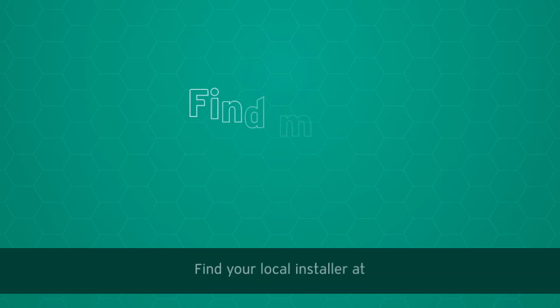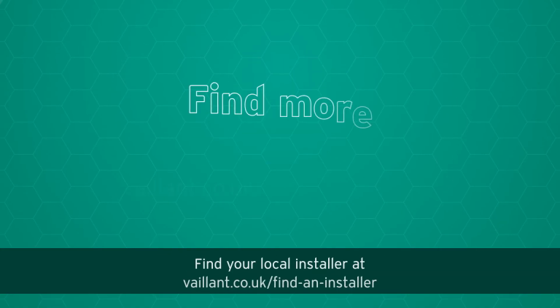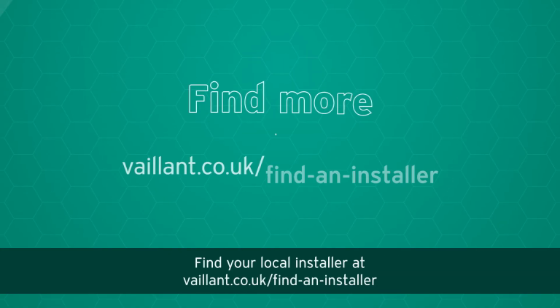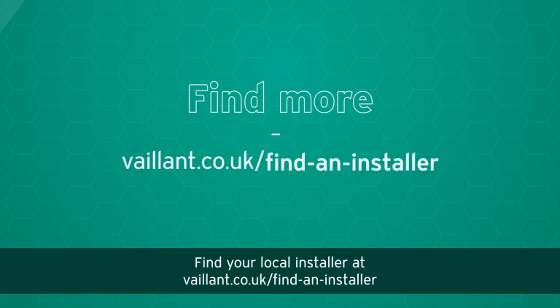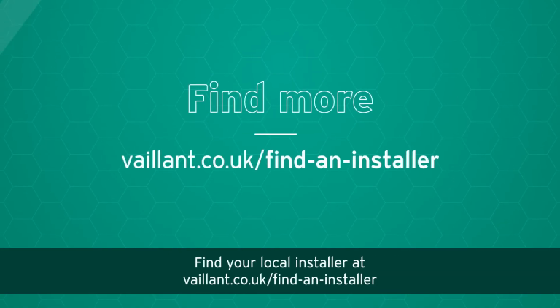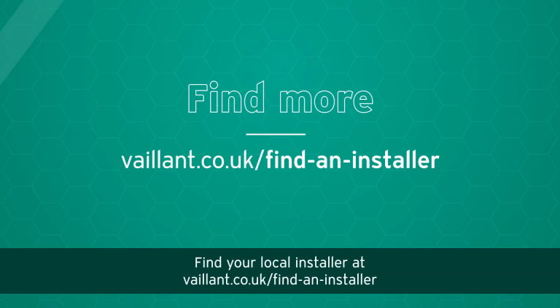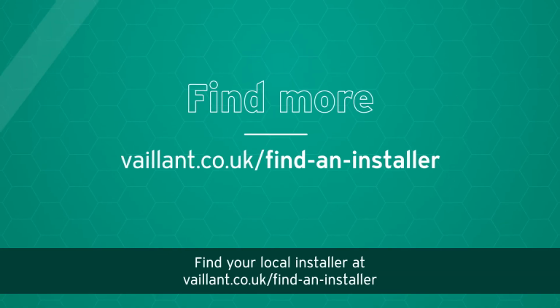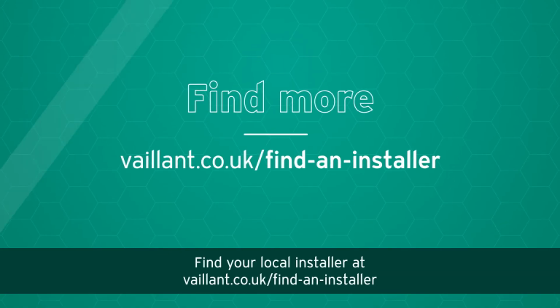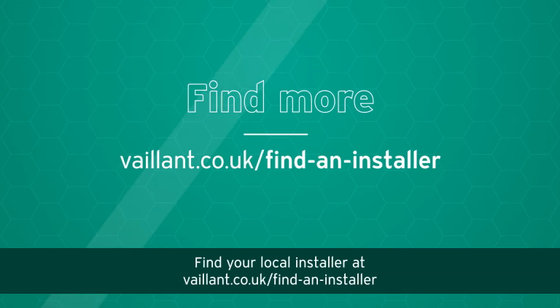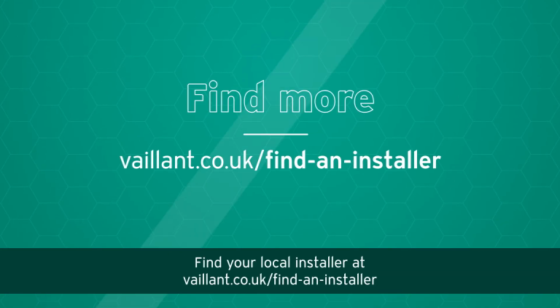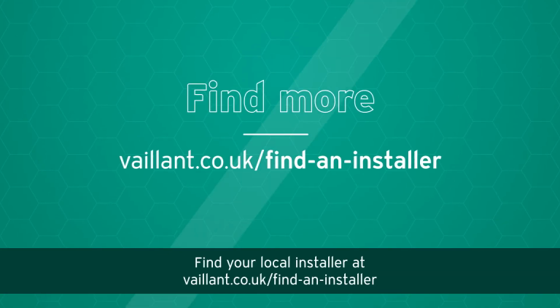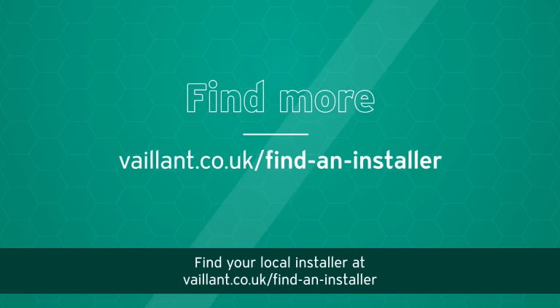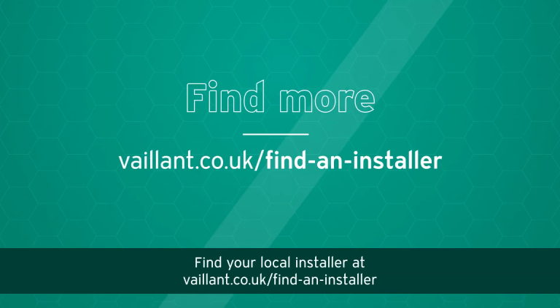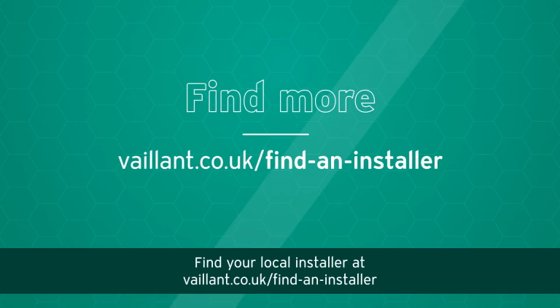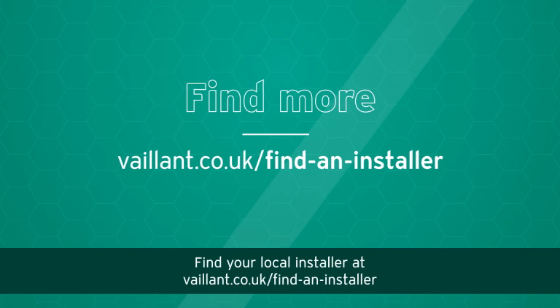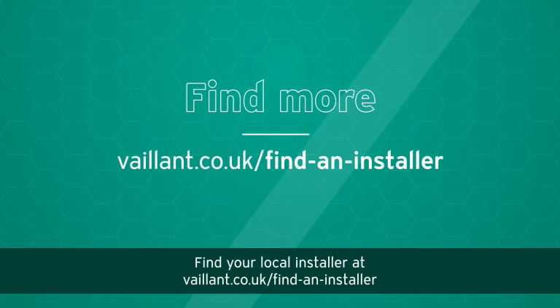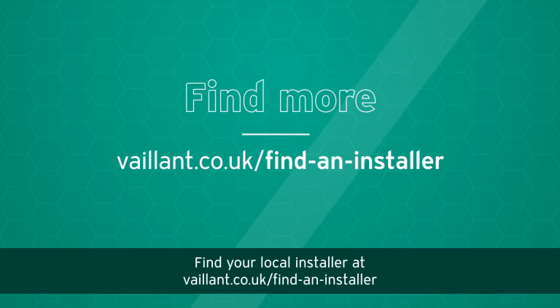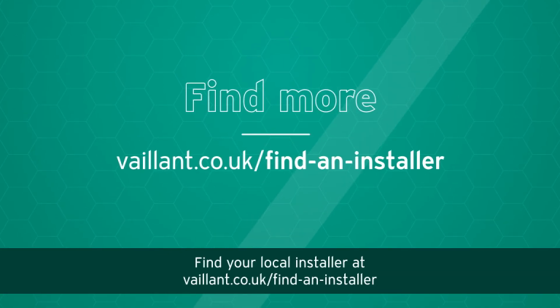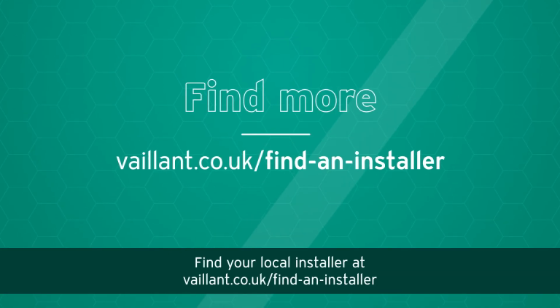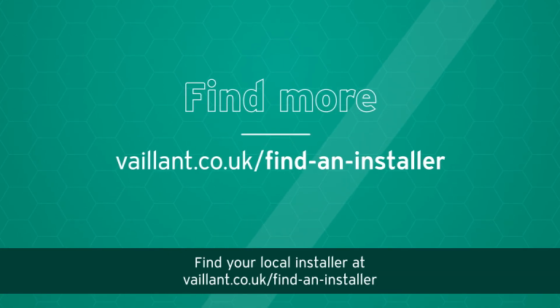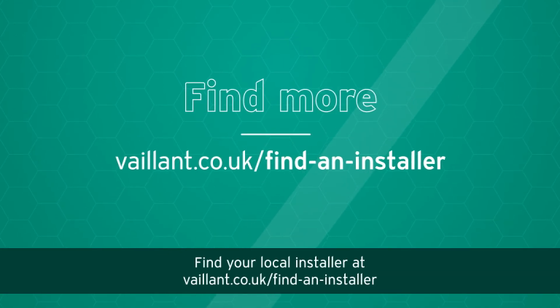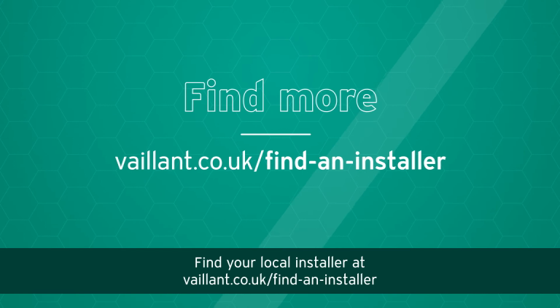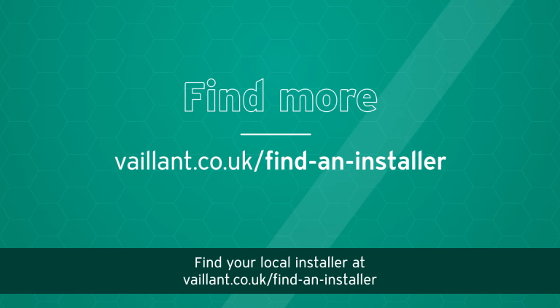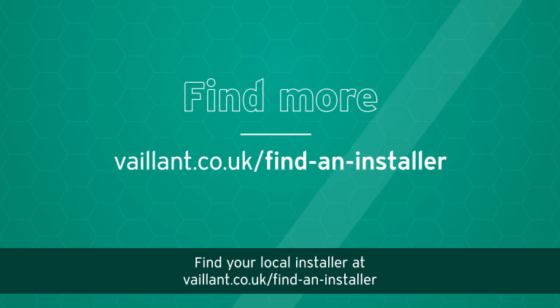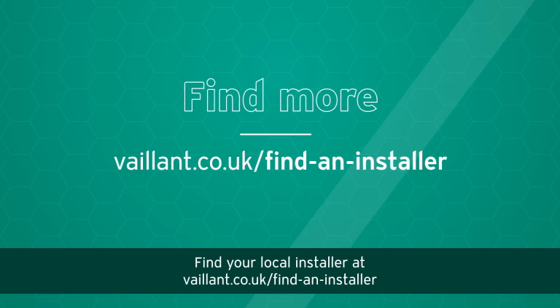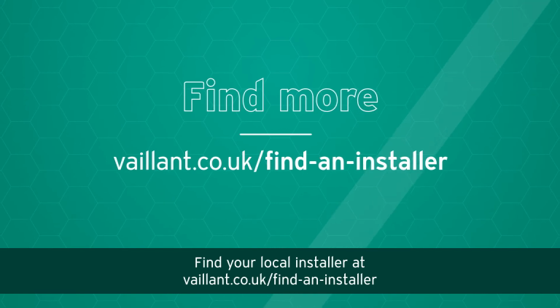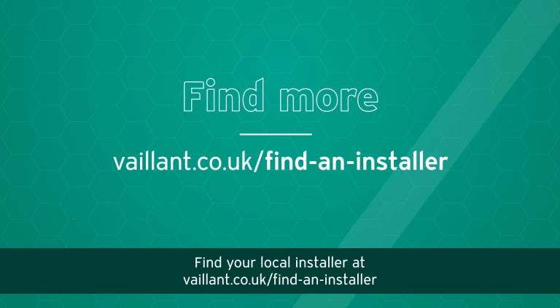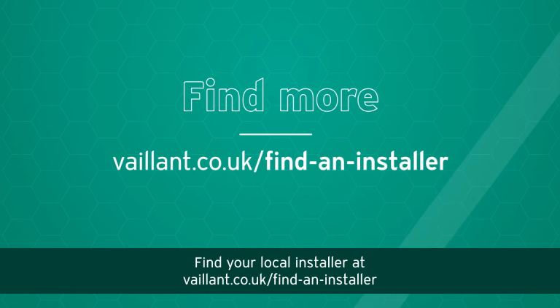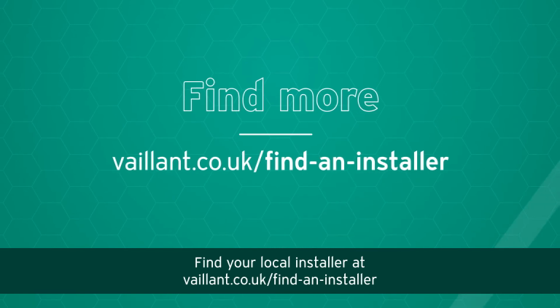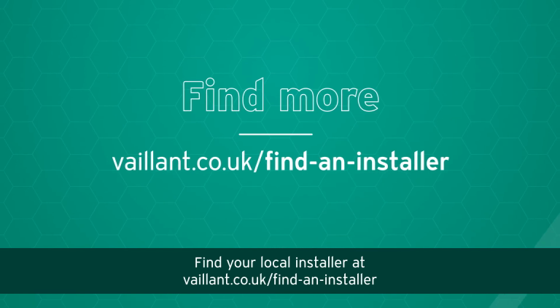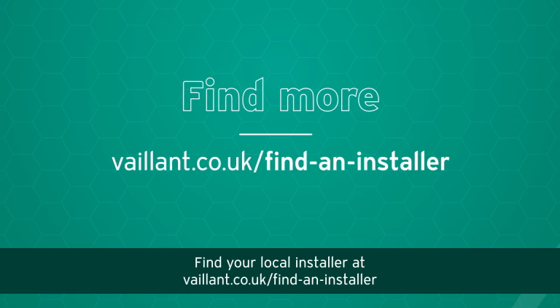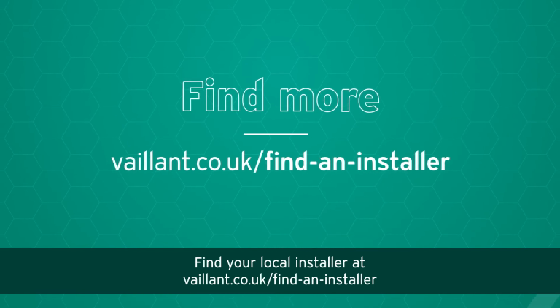Find your local installer at vaillant.co.uk/find-an-installer.